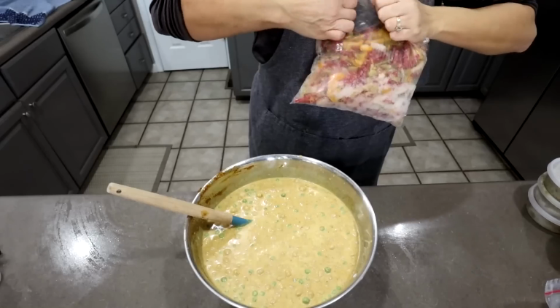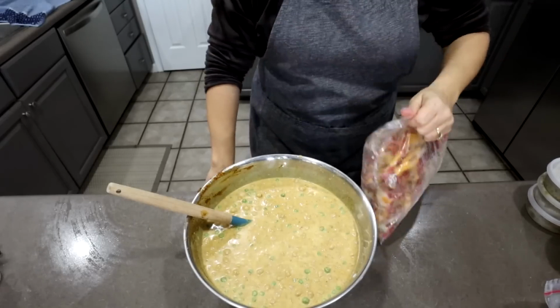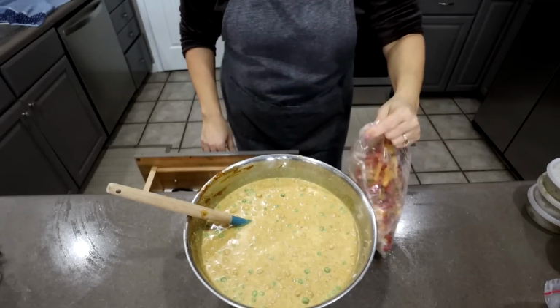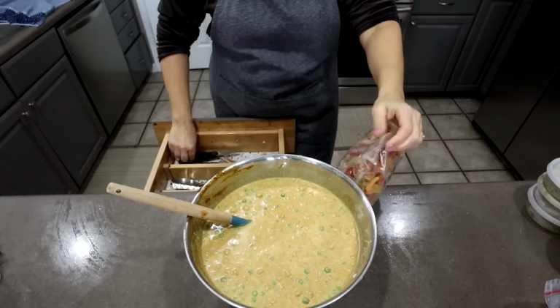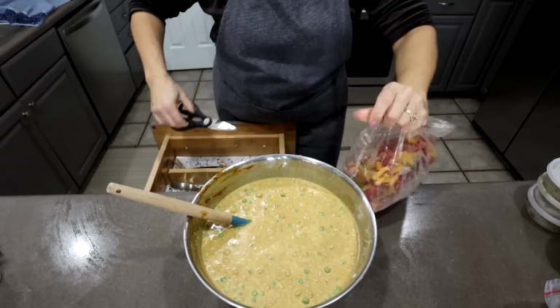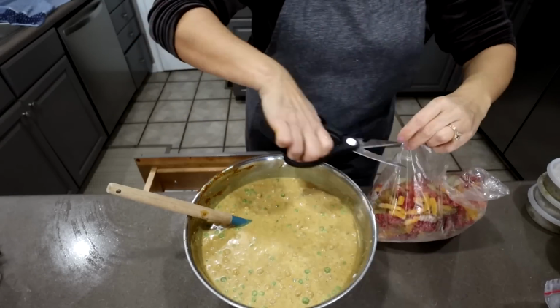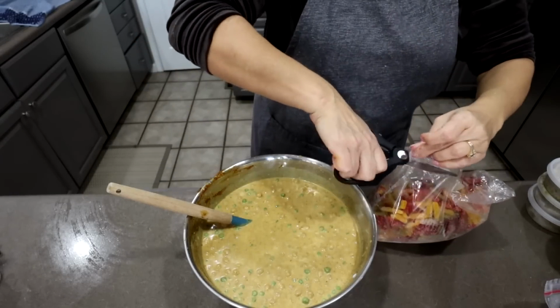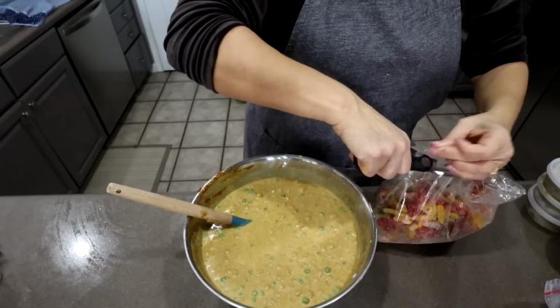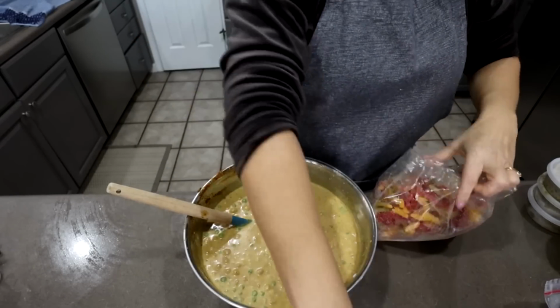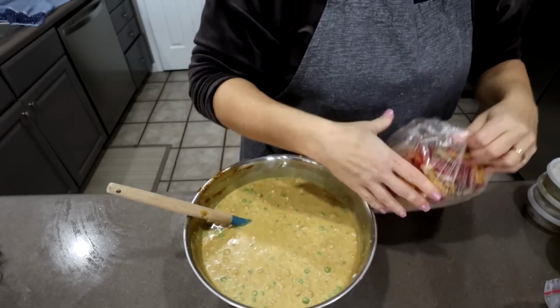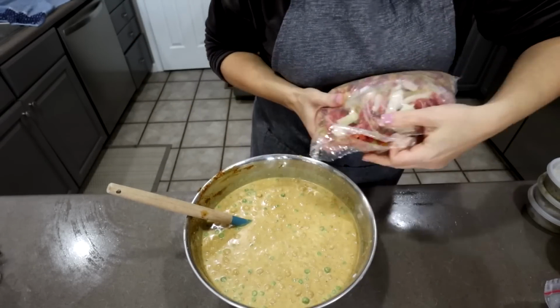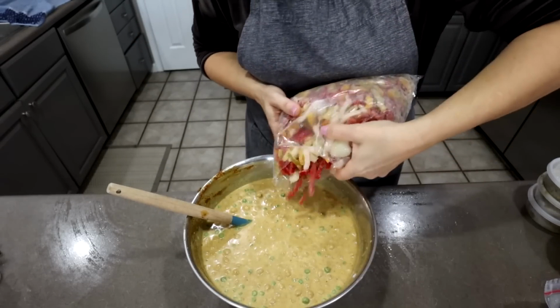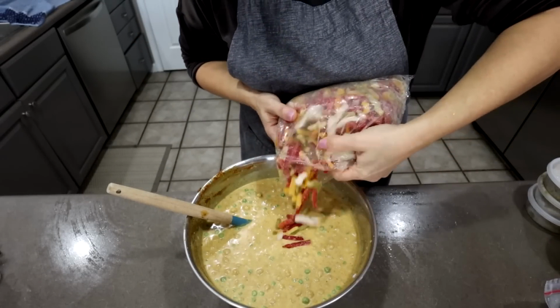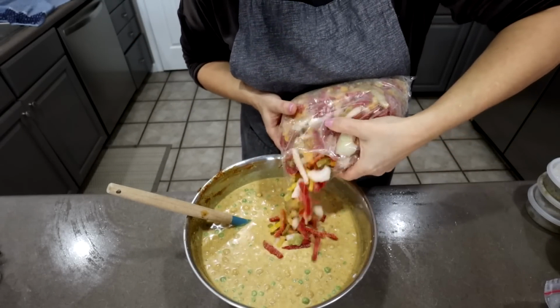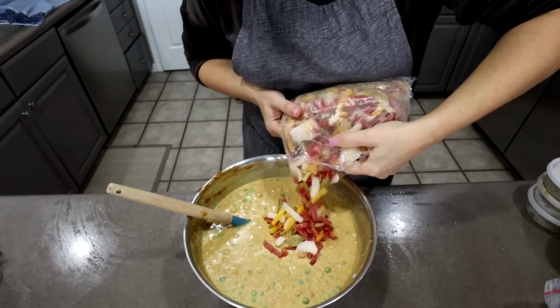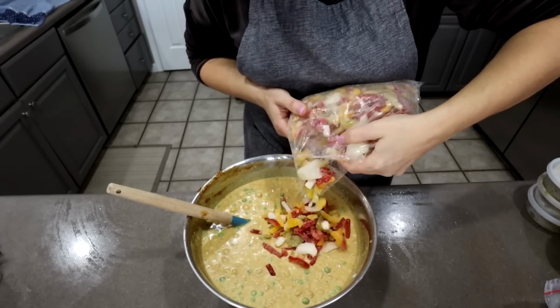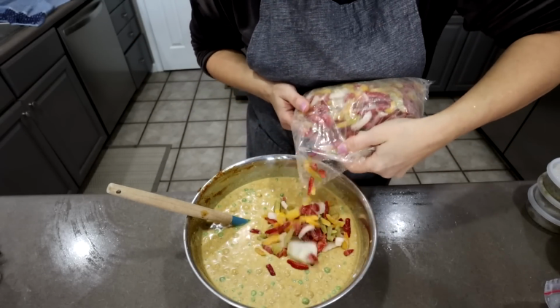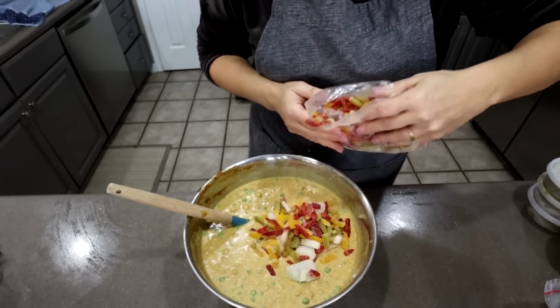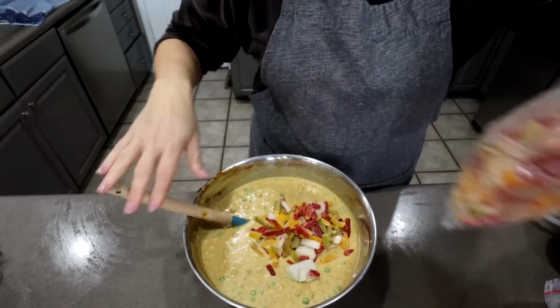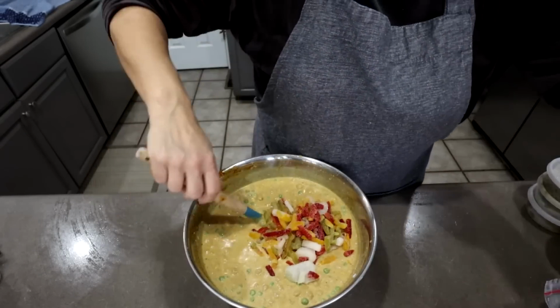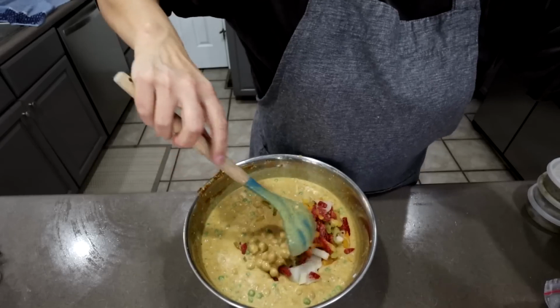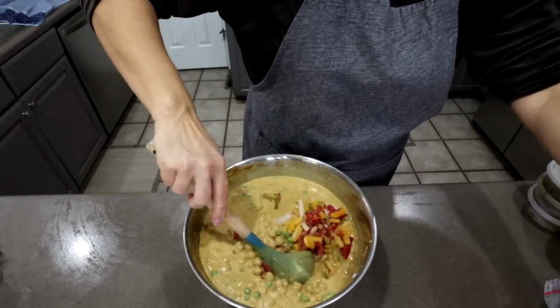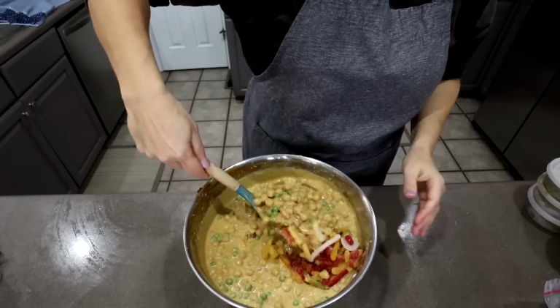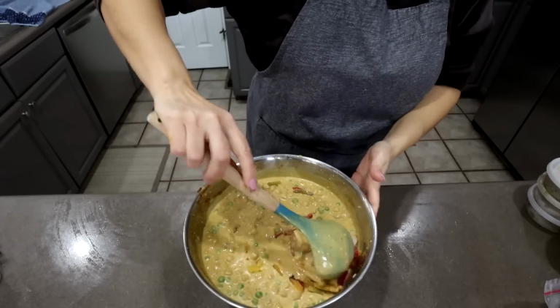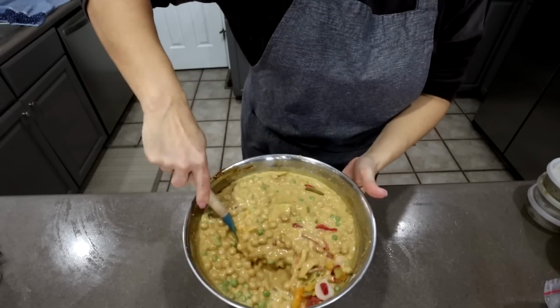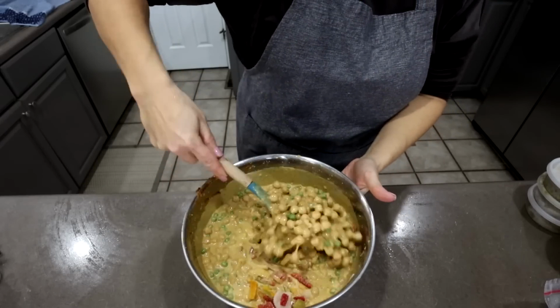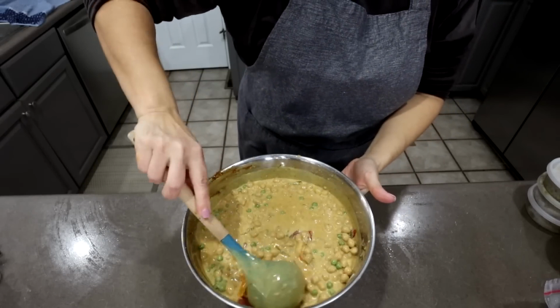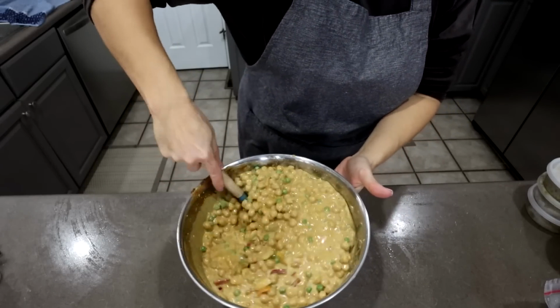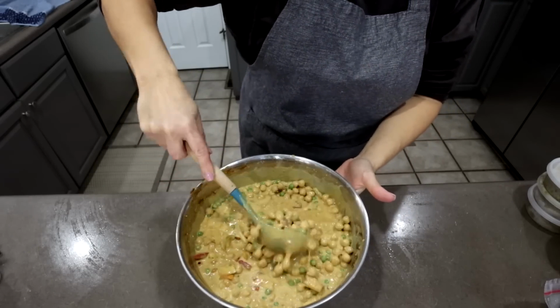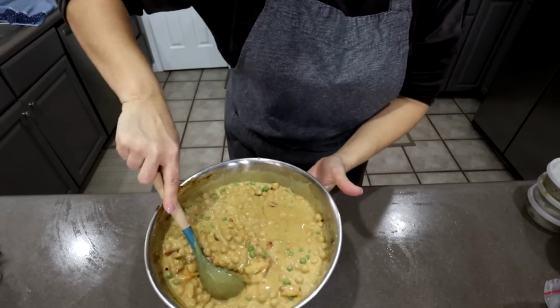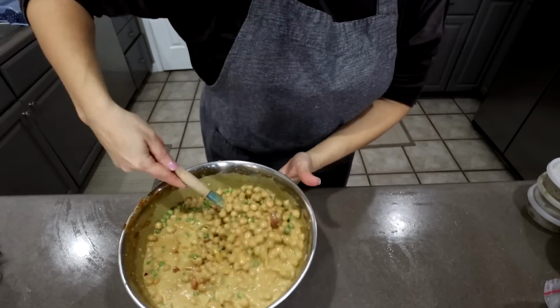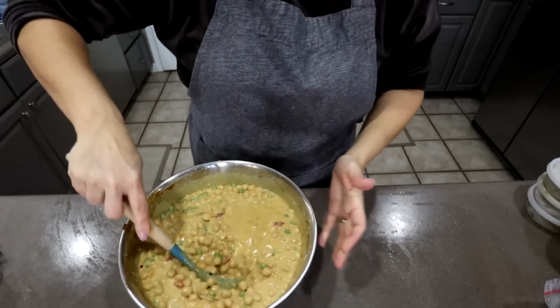I completely forgot I had peppers sitting off to the side — some frozen peppers and onions. I'm going to put a little bit in here. I do like the taste of it, just a little bit to mix in for flavor.